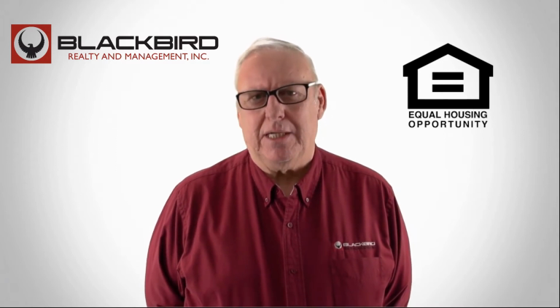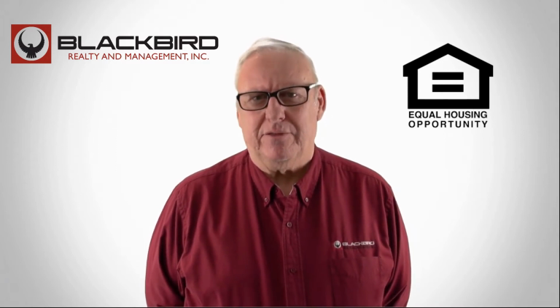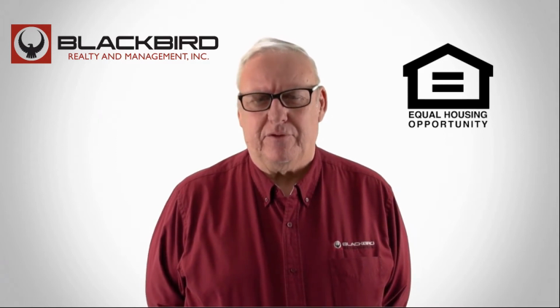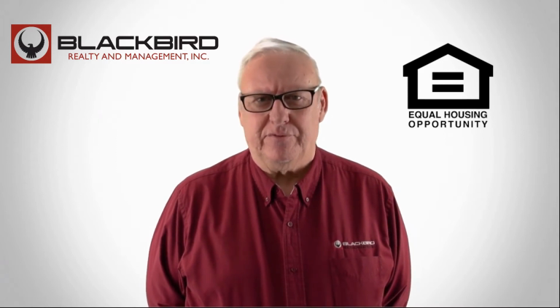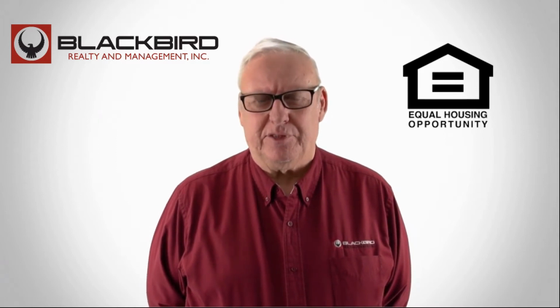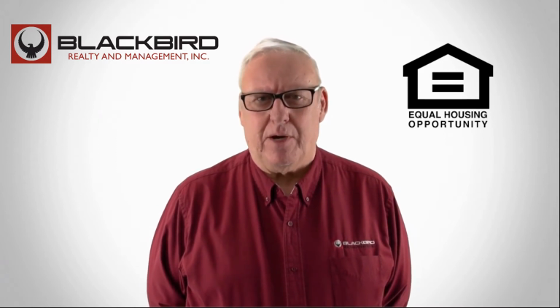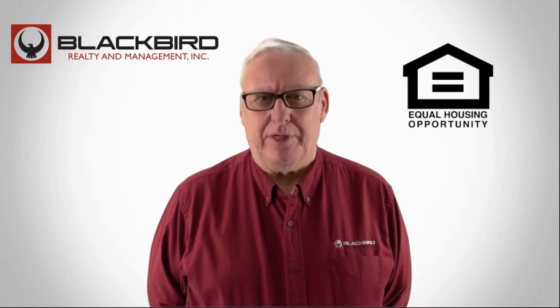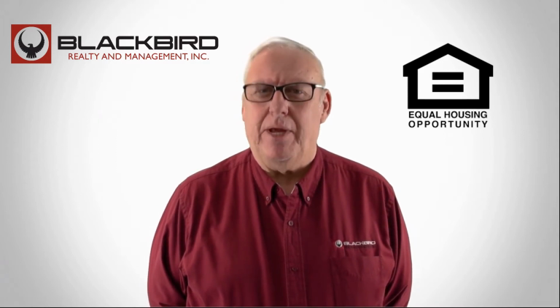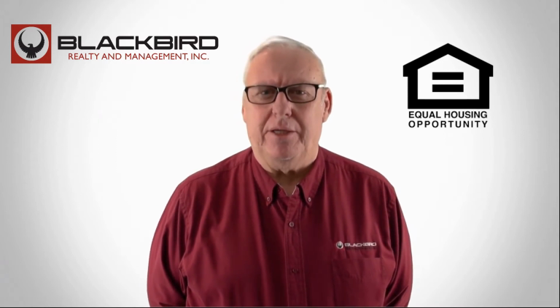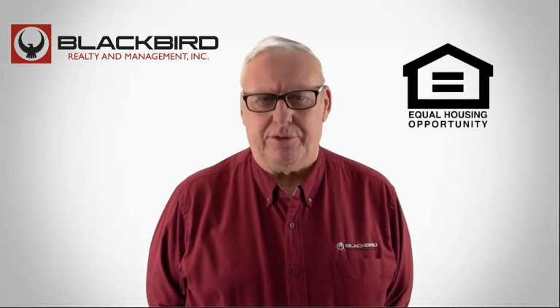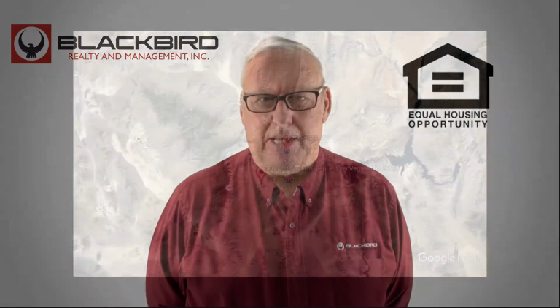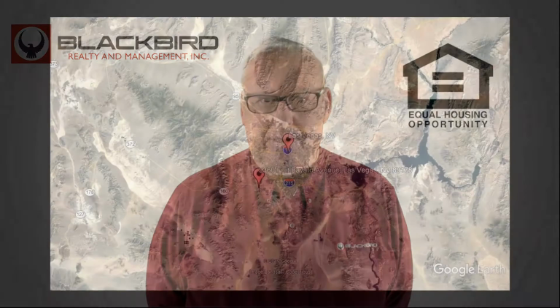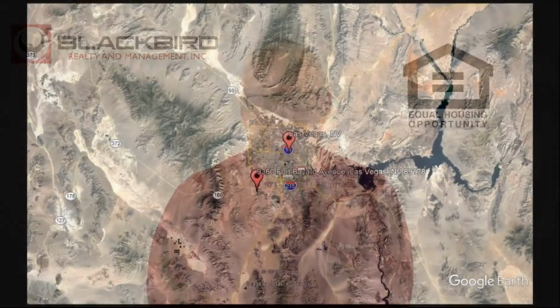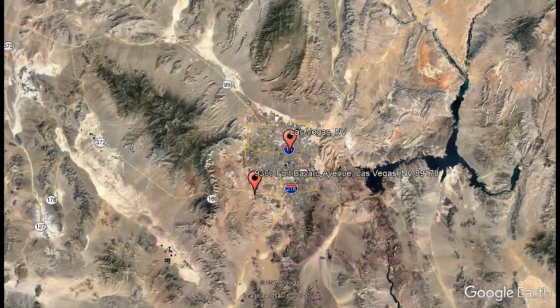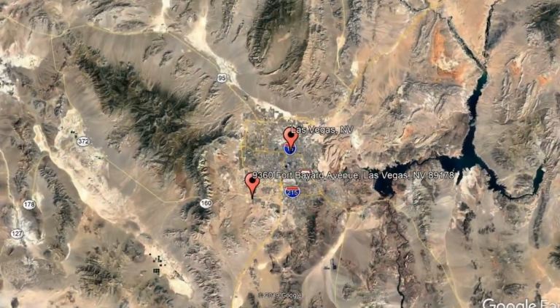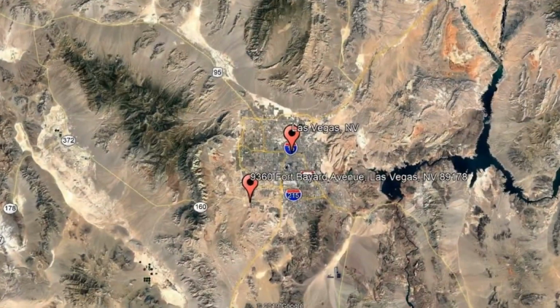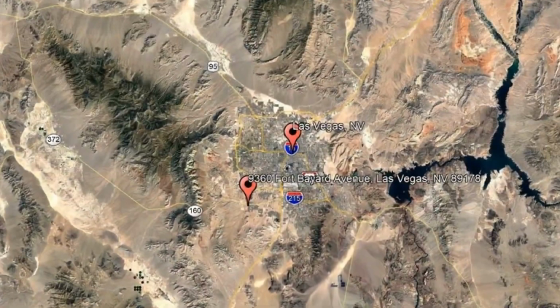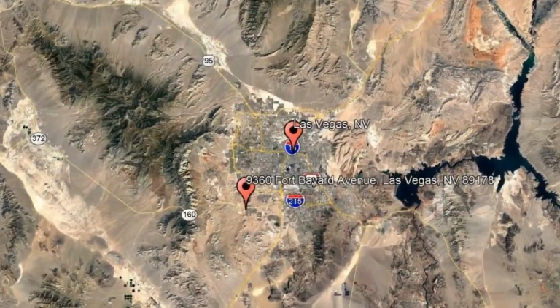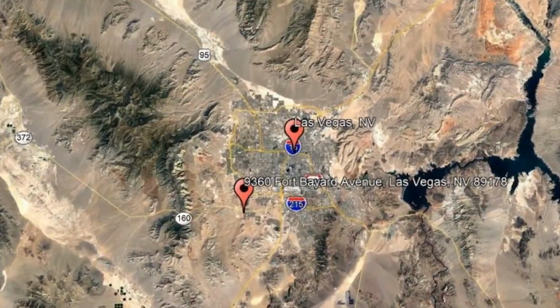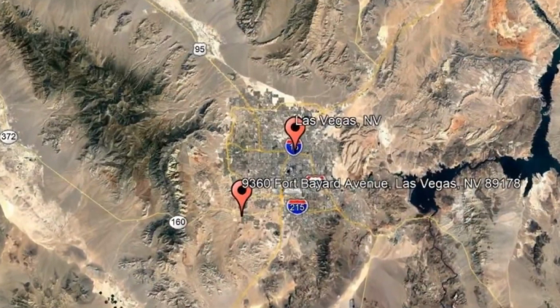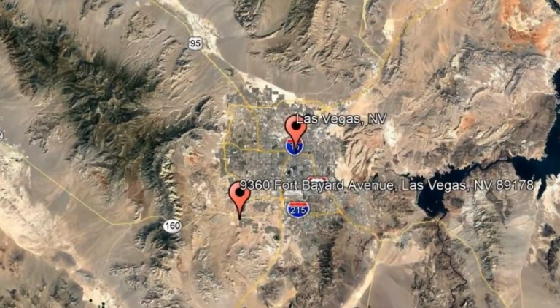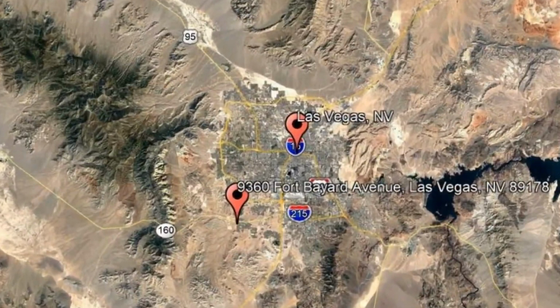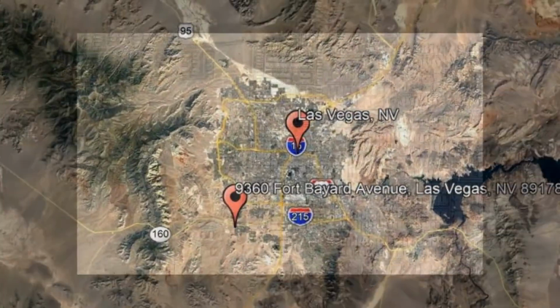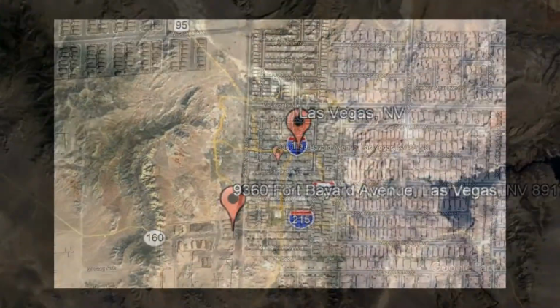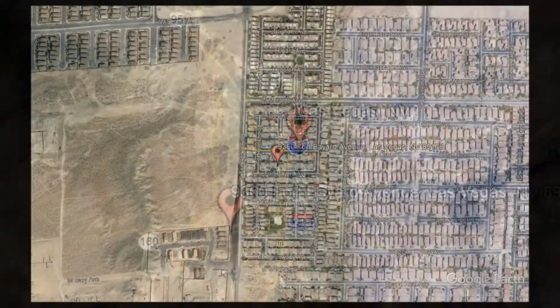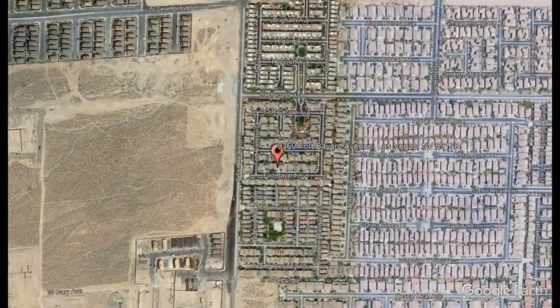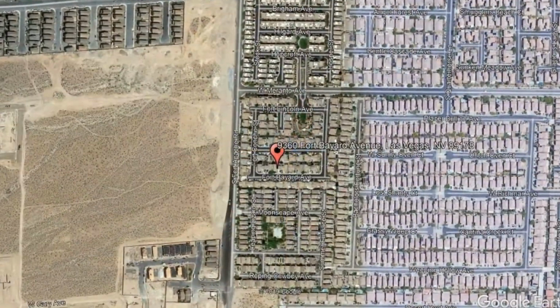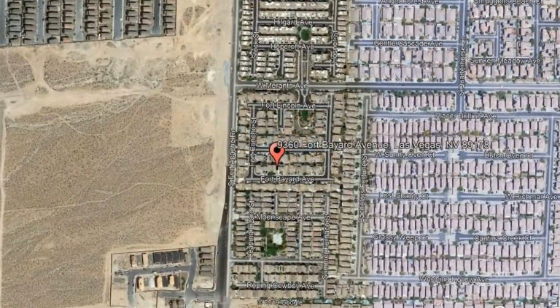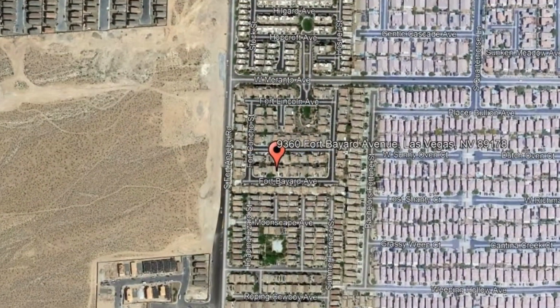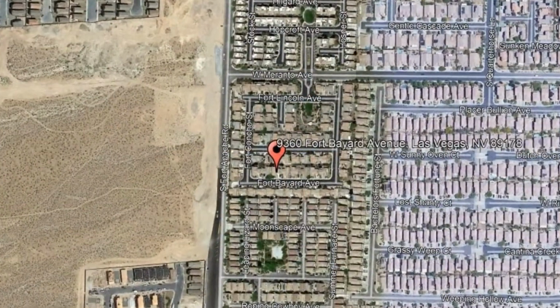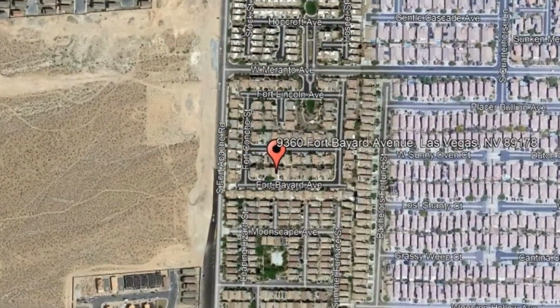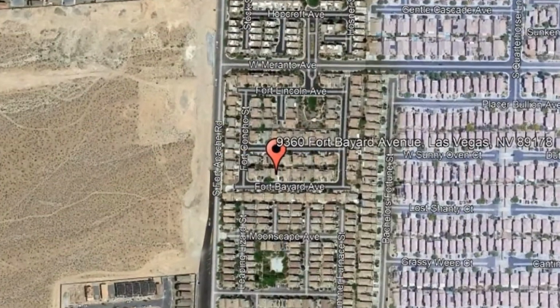Check out the photos of this property and make it yours today. 9360 Fort Bayard Avenue, Las Vegas, Nevada.